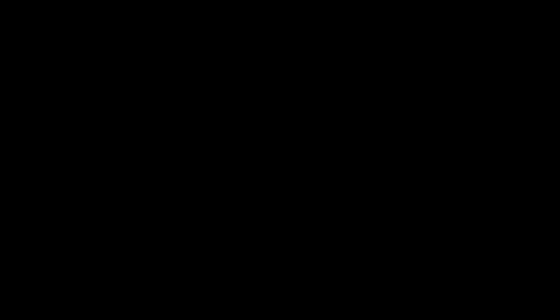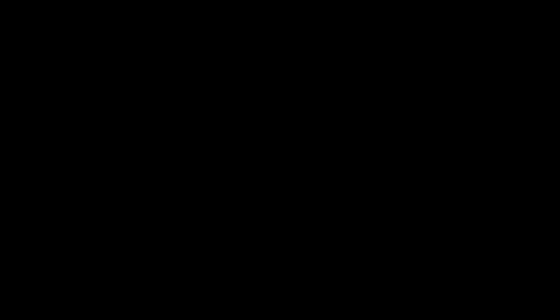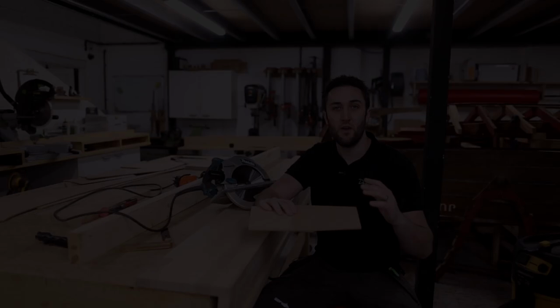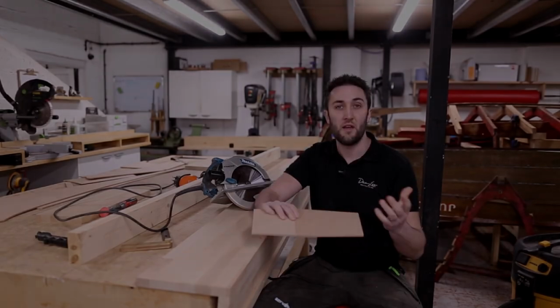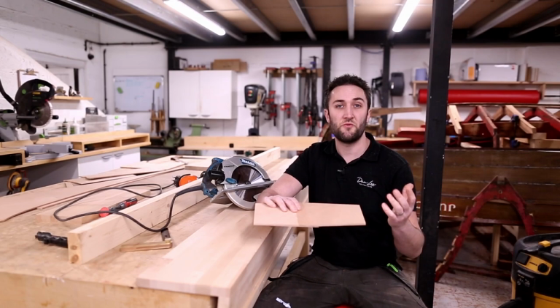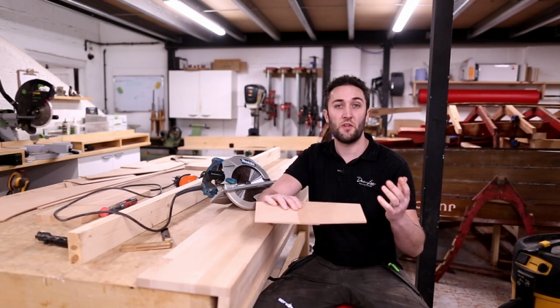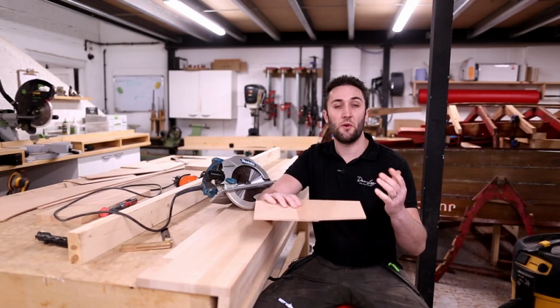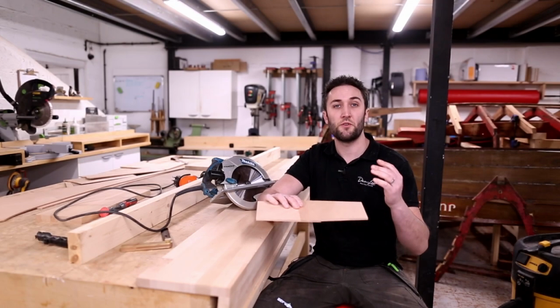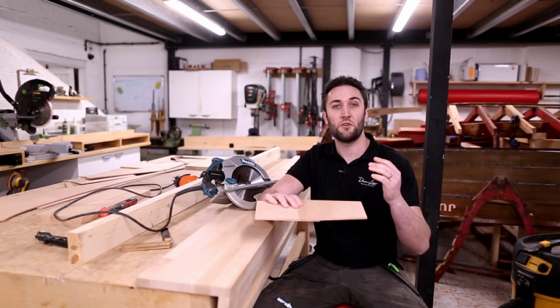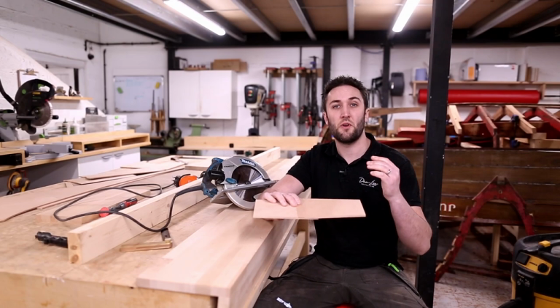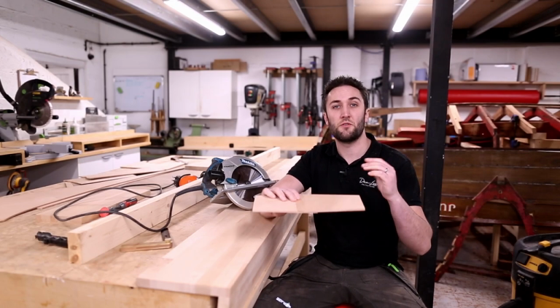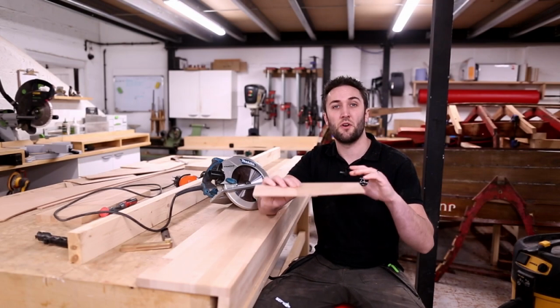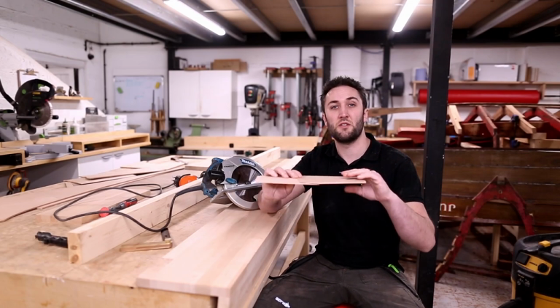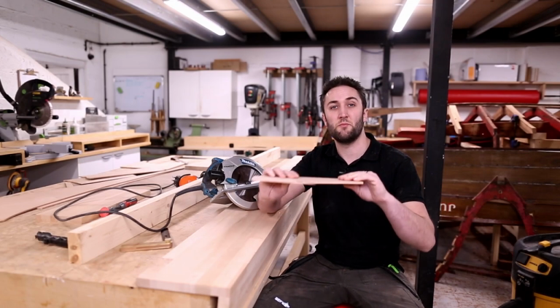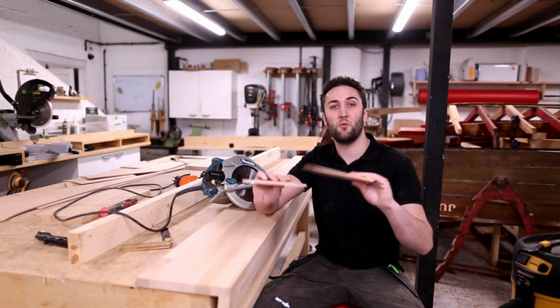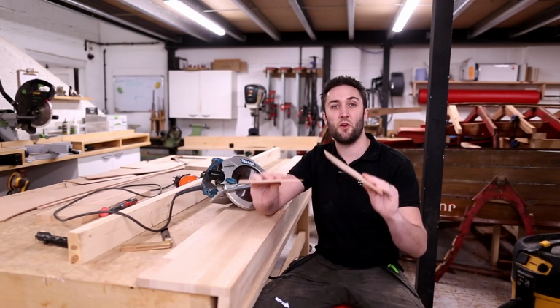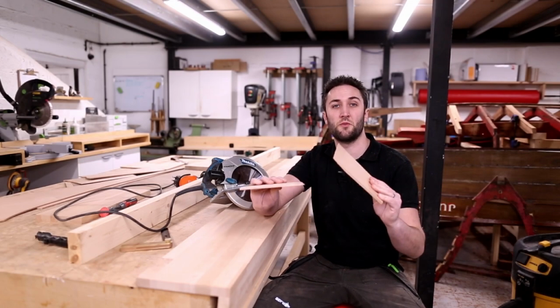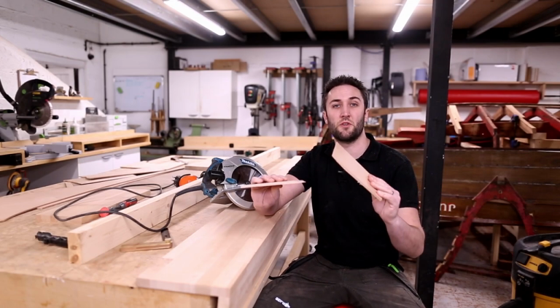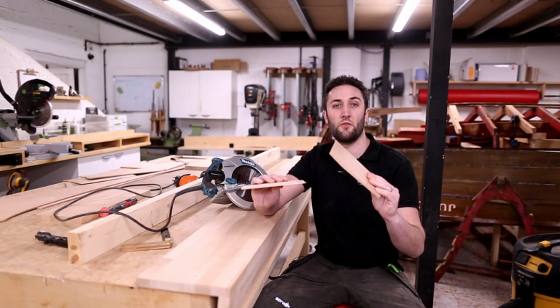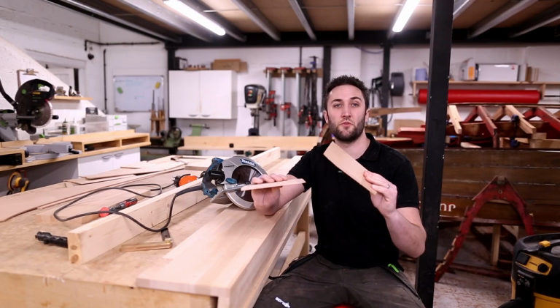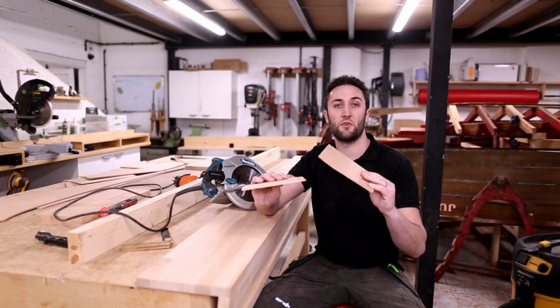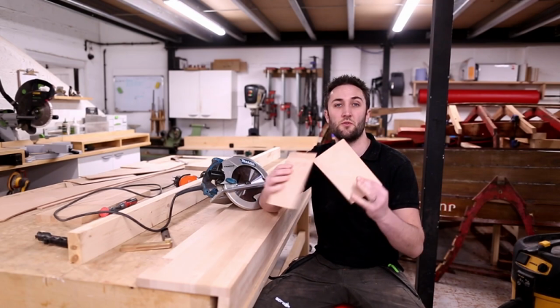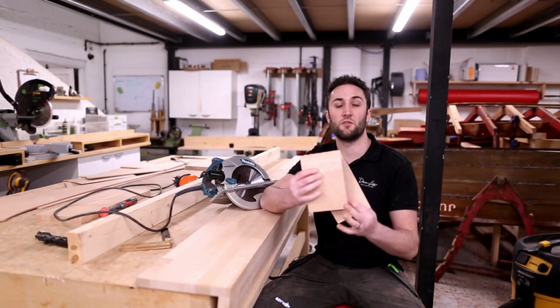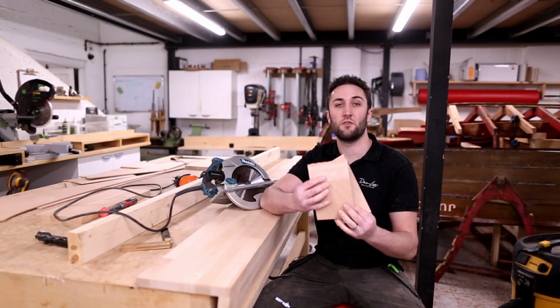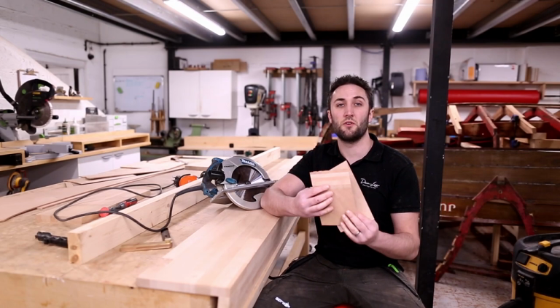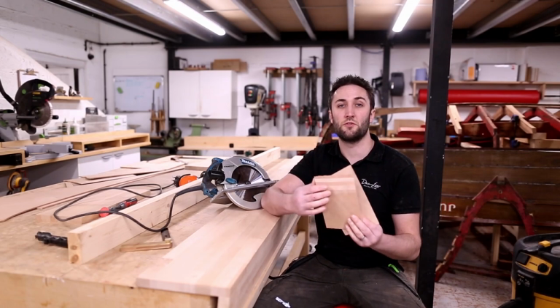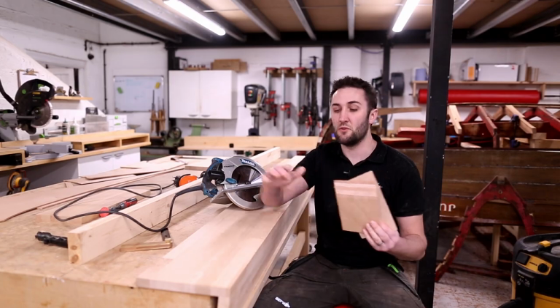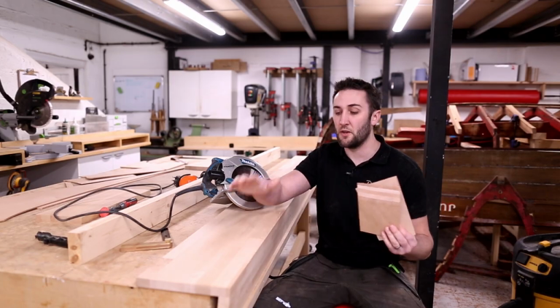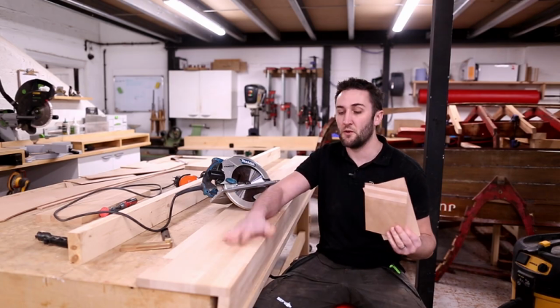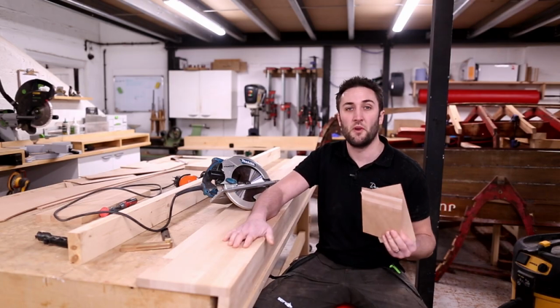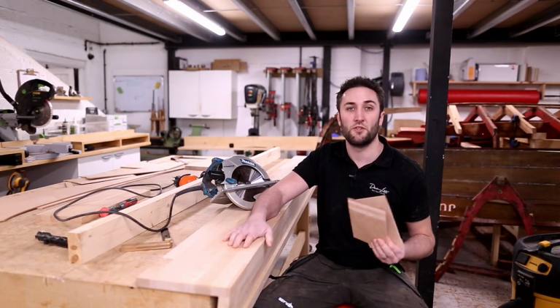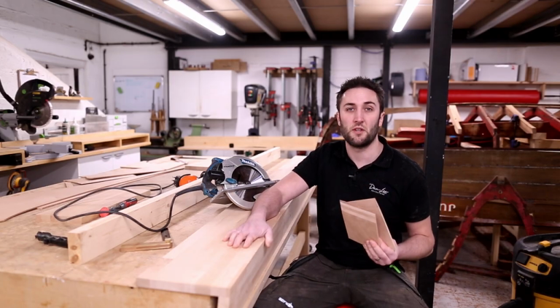In this video I'm going to show you how to cut a simple plywood scarf joint using a circular saw and a homemade jig.